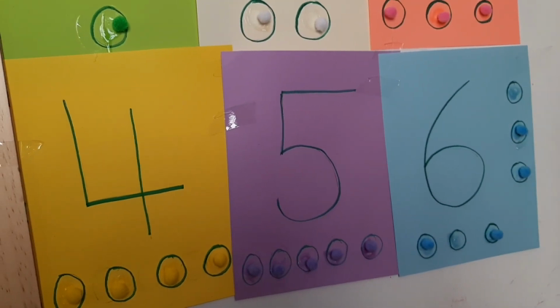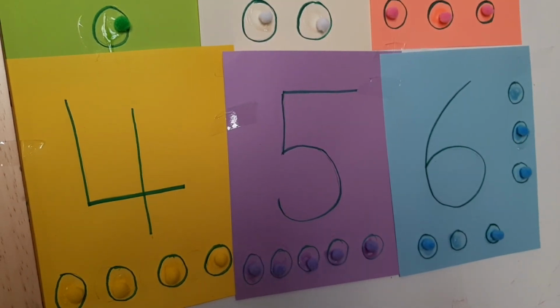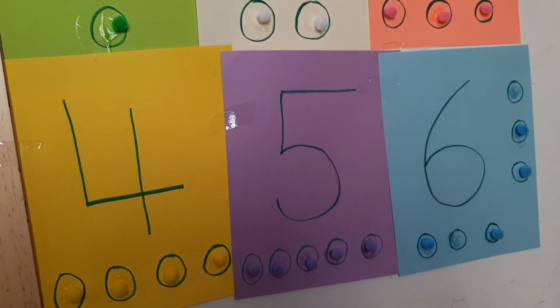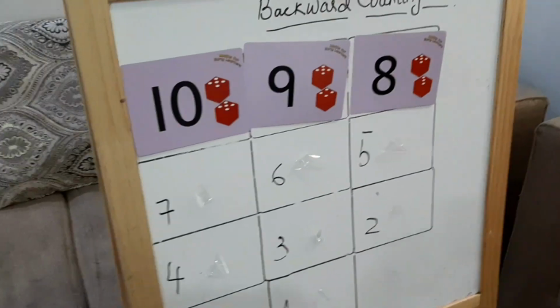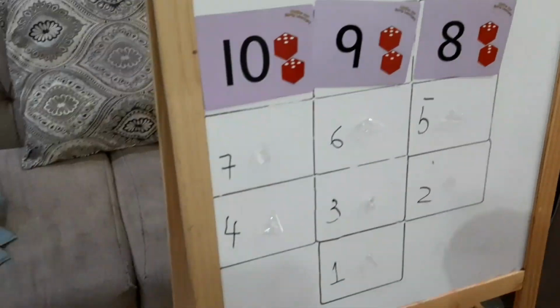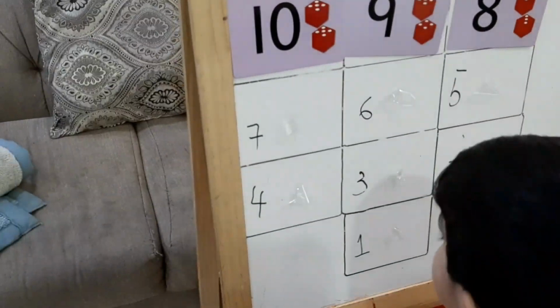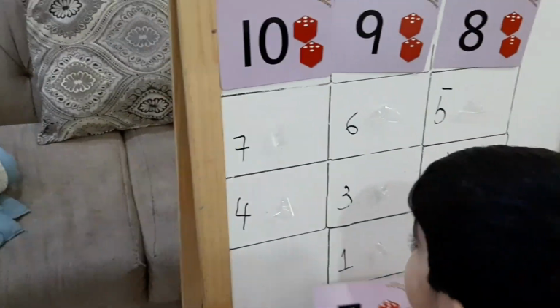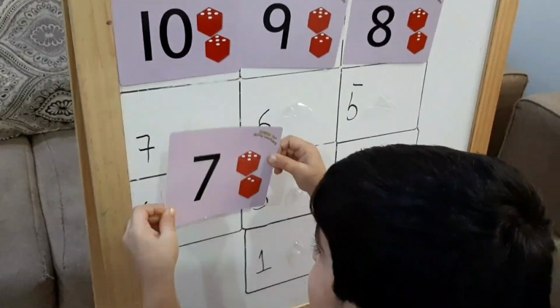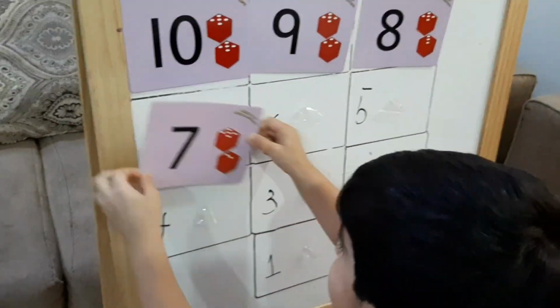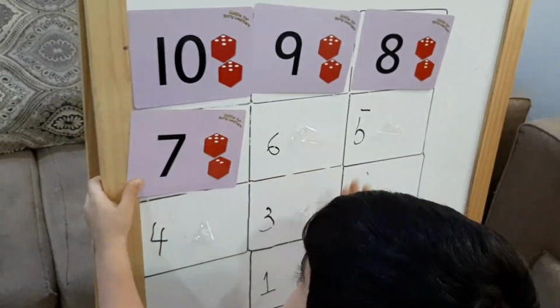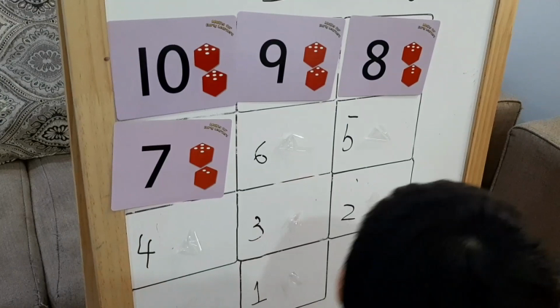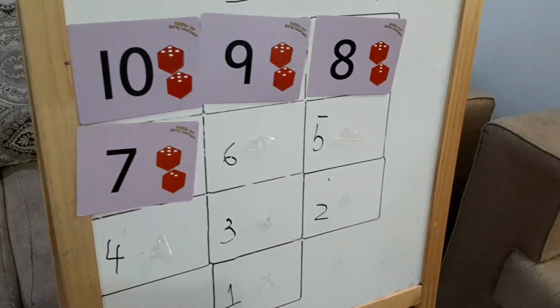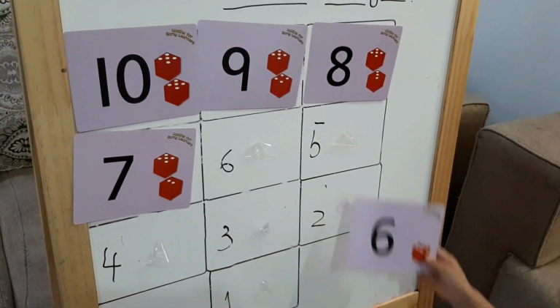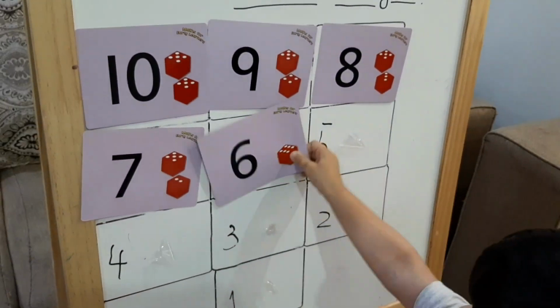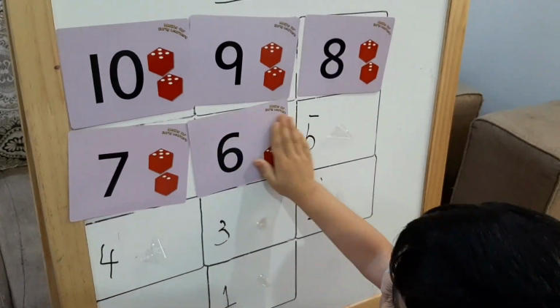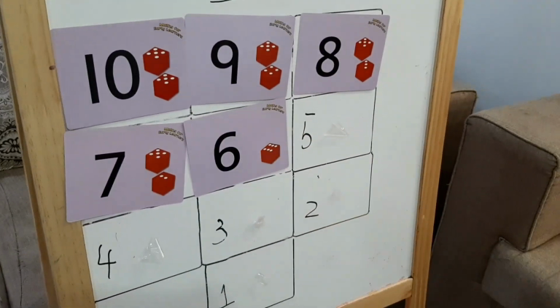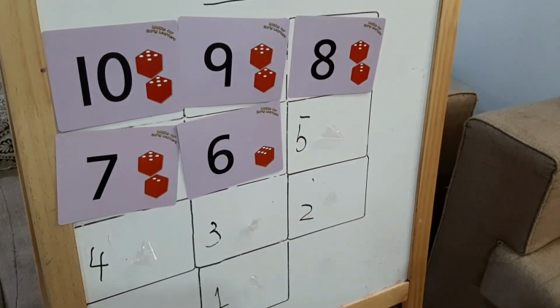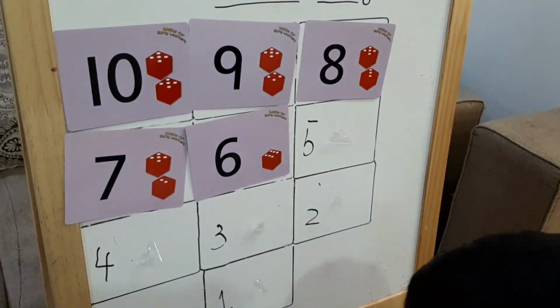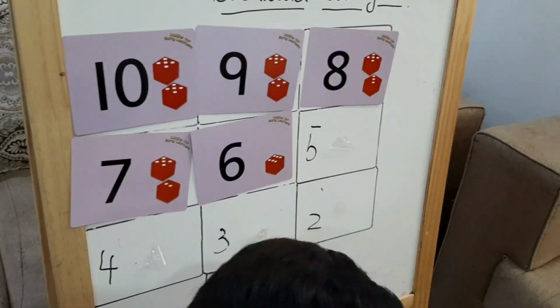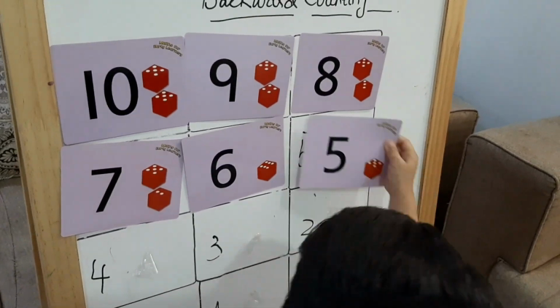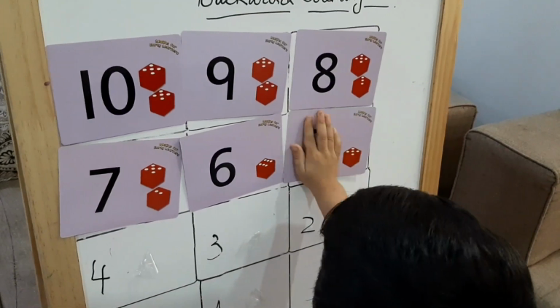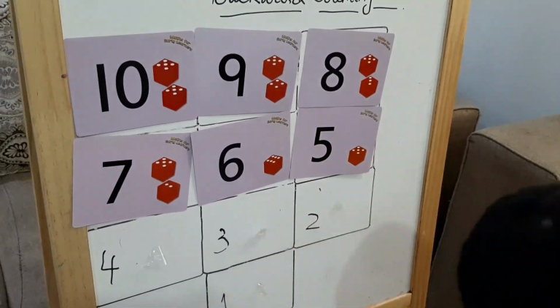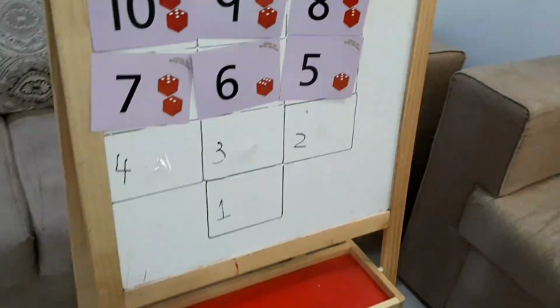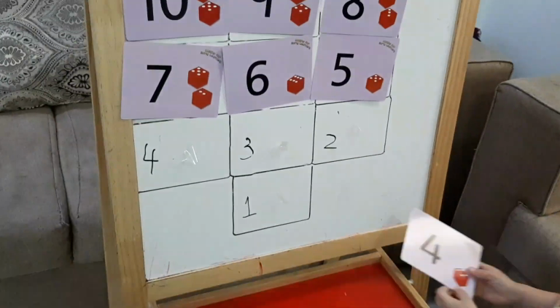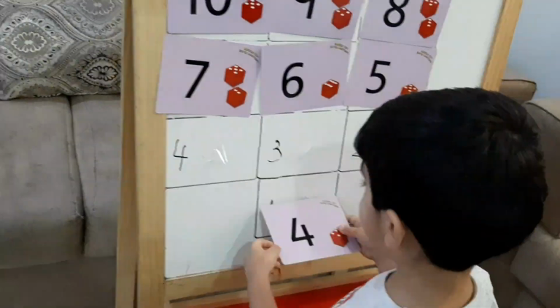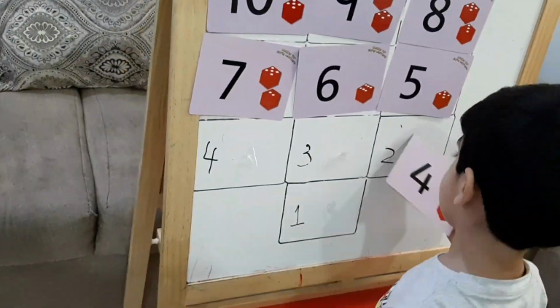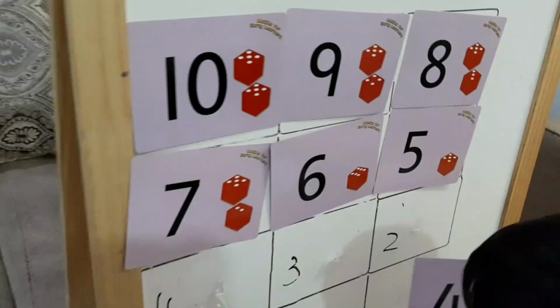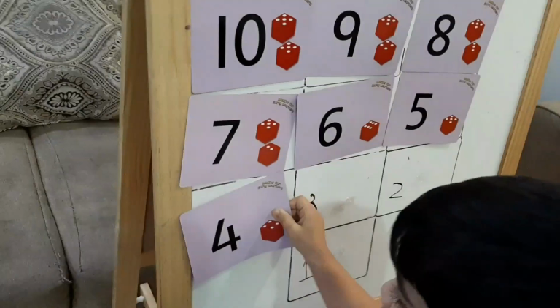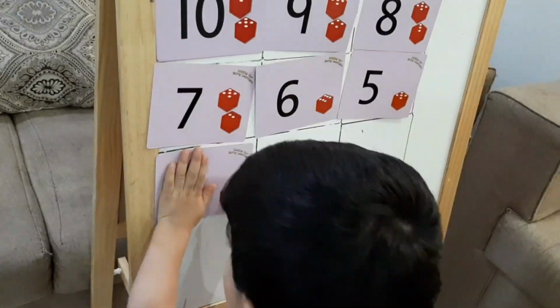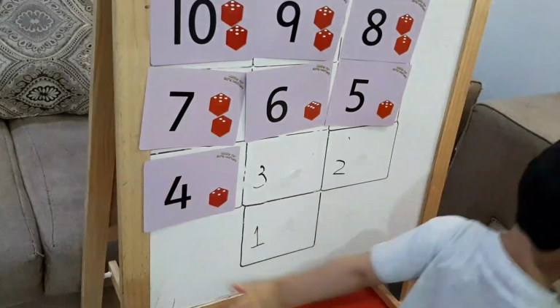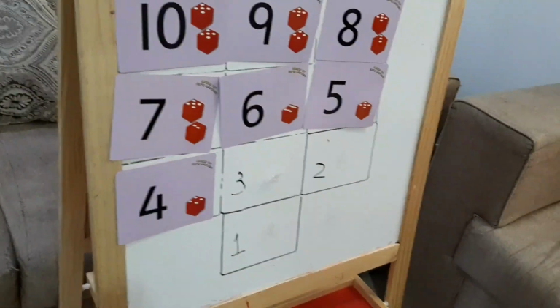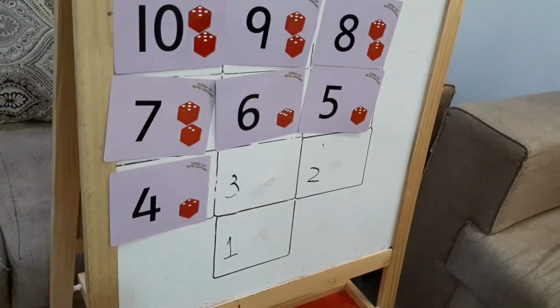Next, doing backward counting — I wrote numbers and he had to follow the backward sequence.